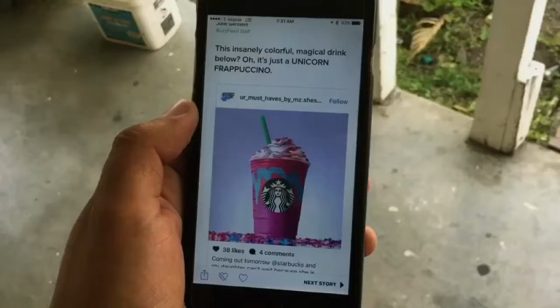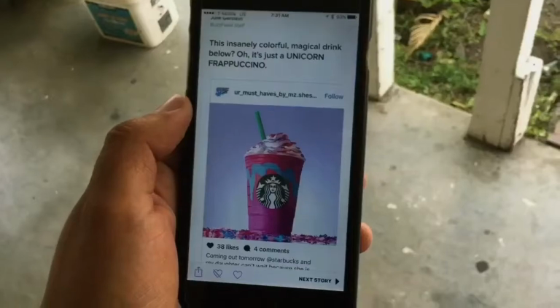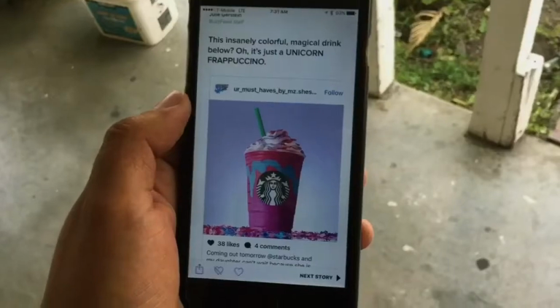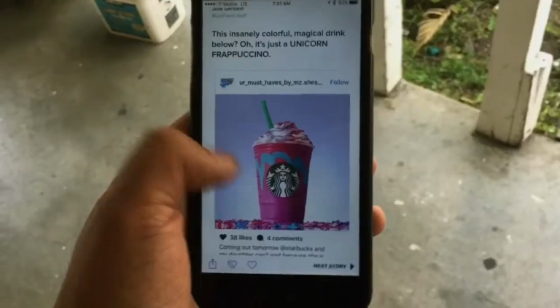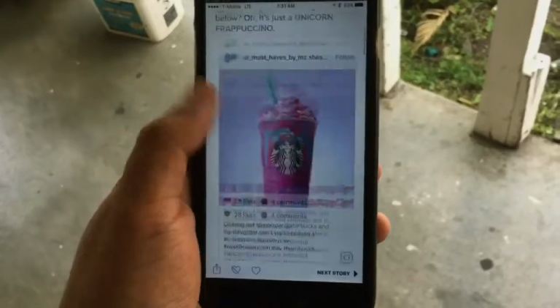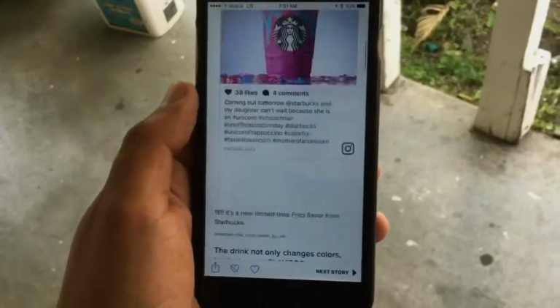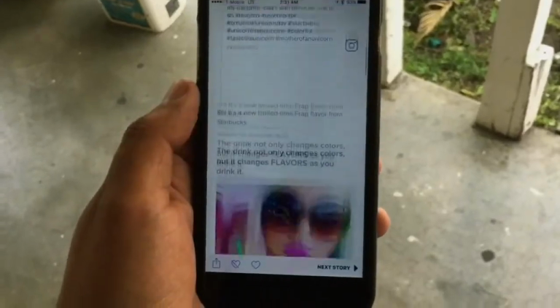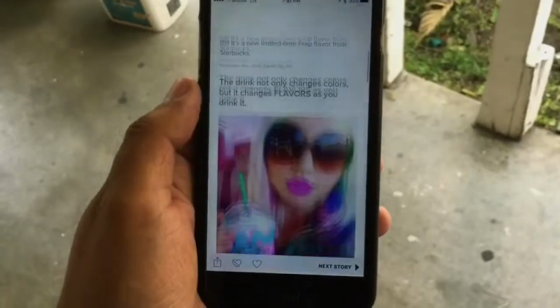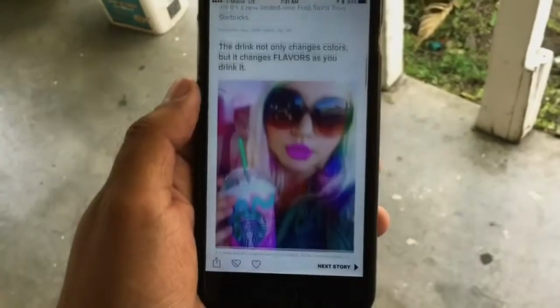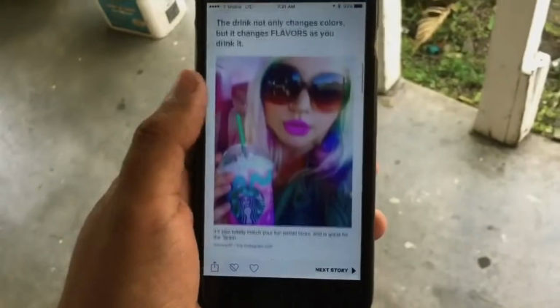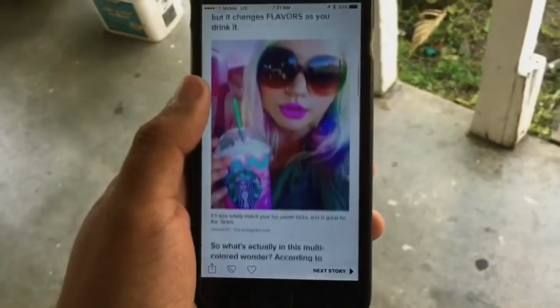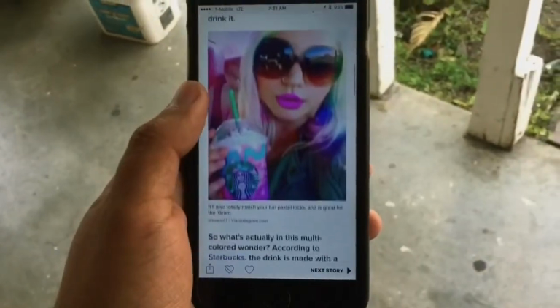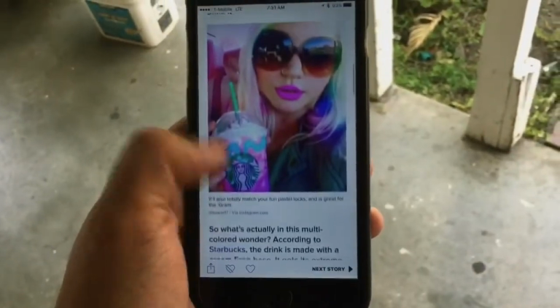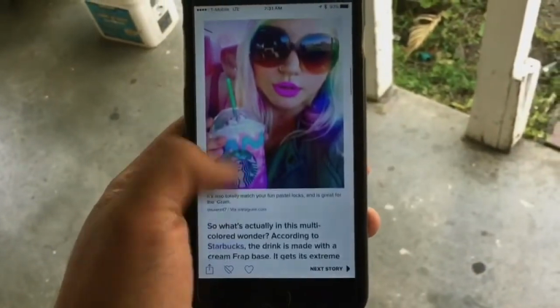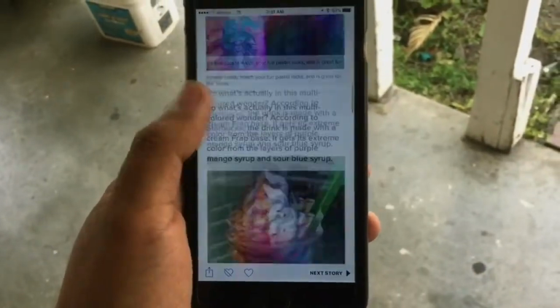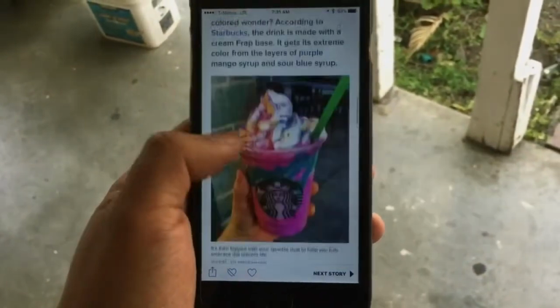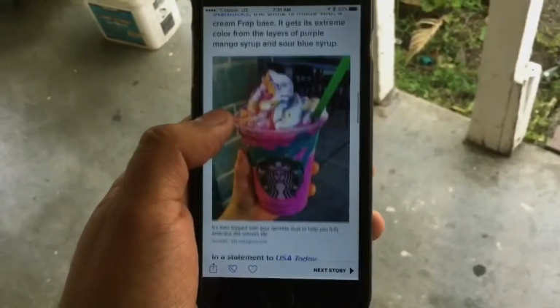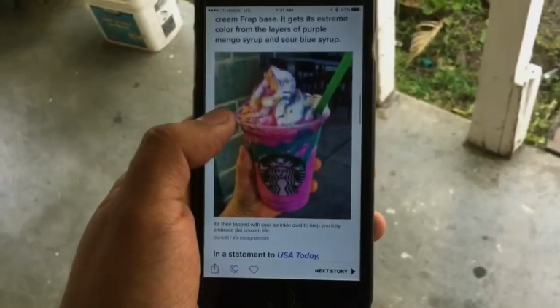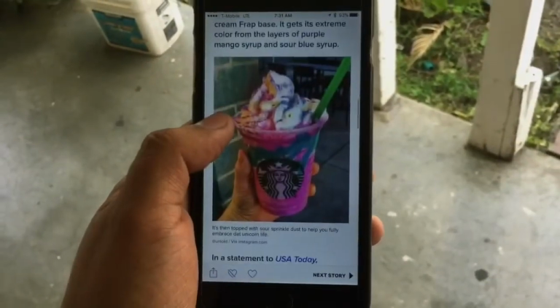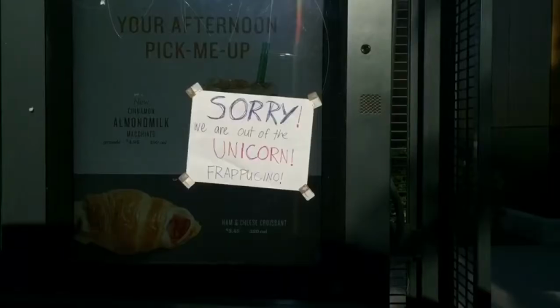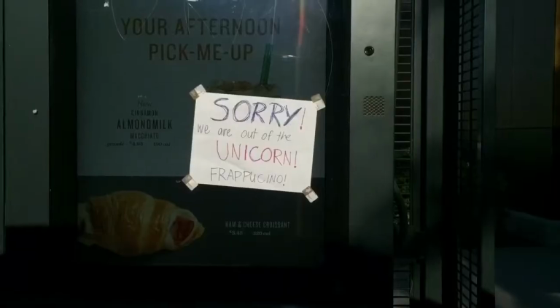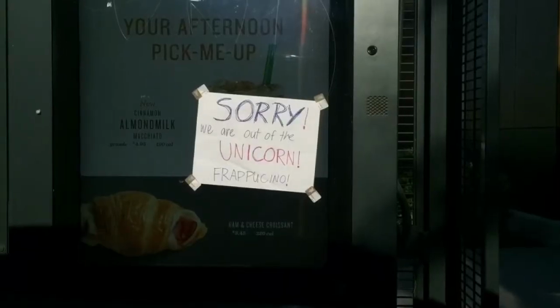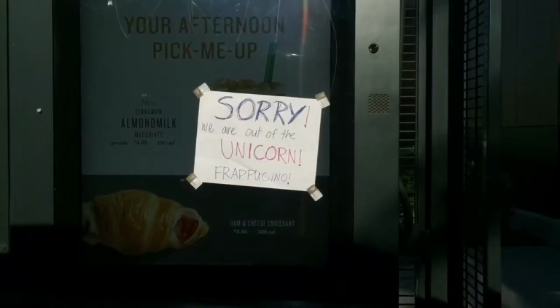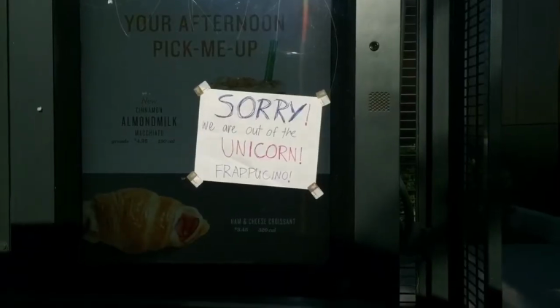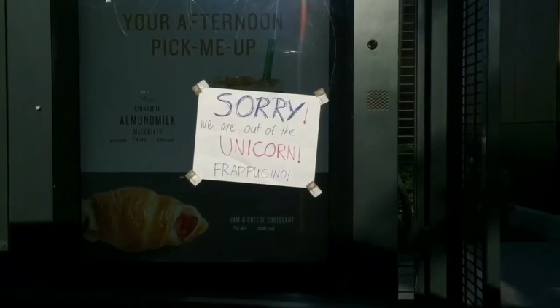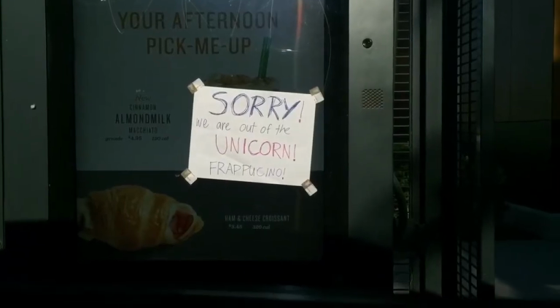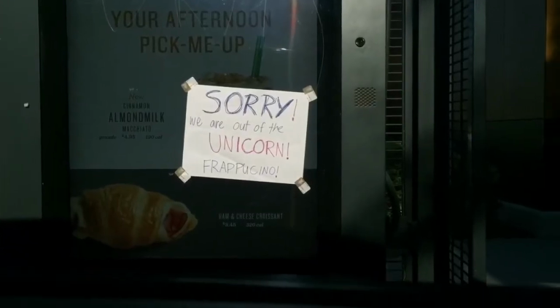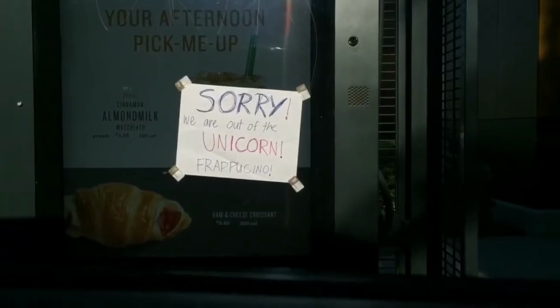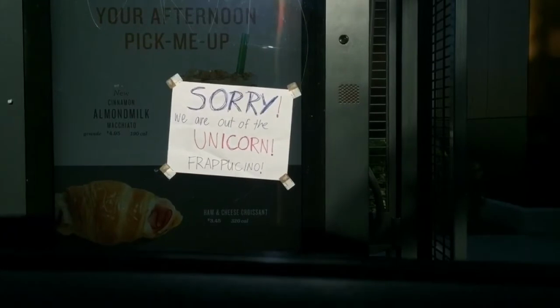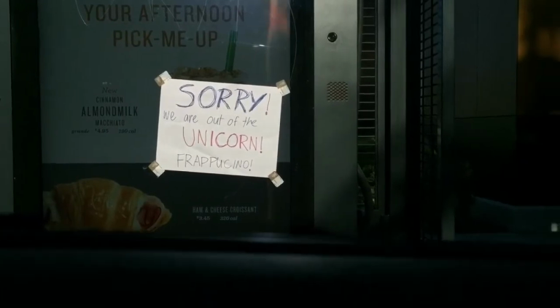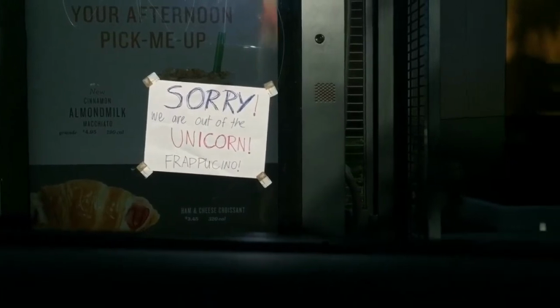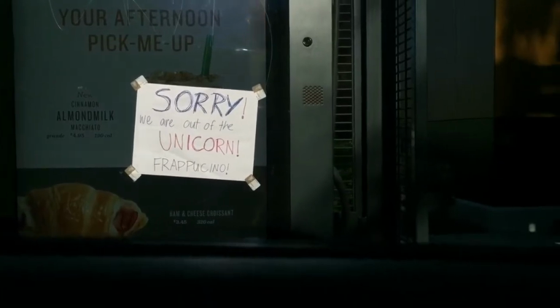I gotta go get me one of these guys. Sounds good, 3.45, please come on down. Thank you.